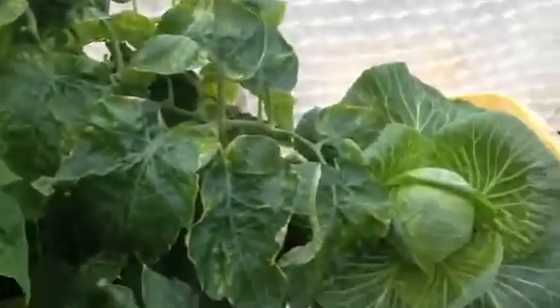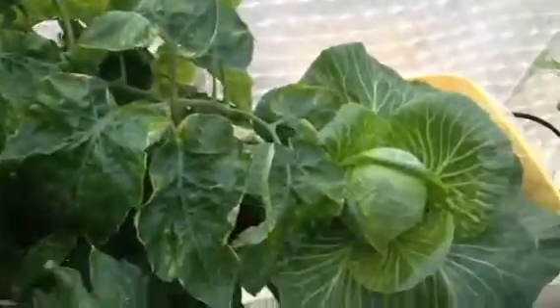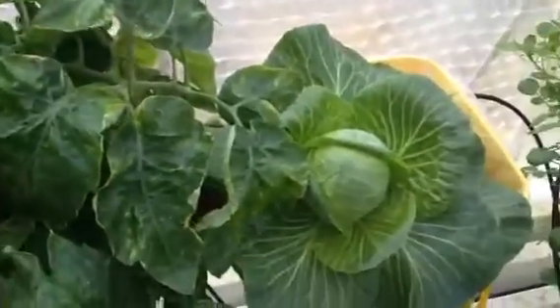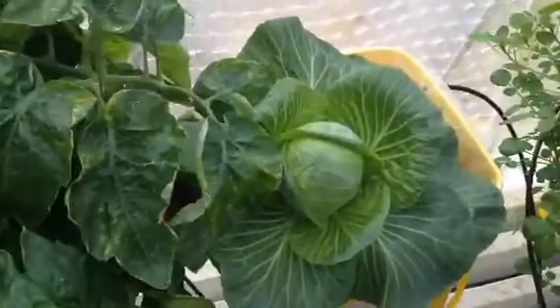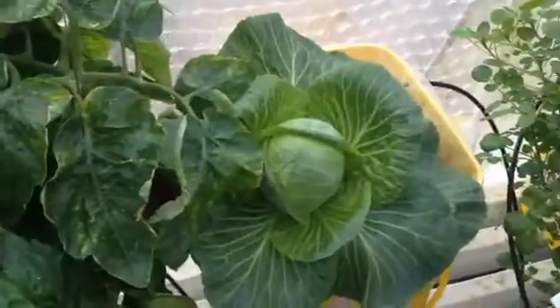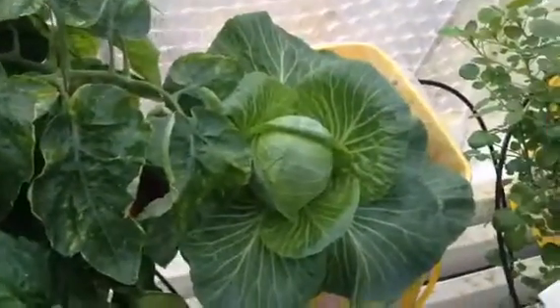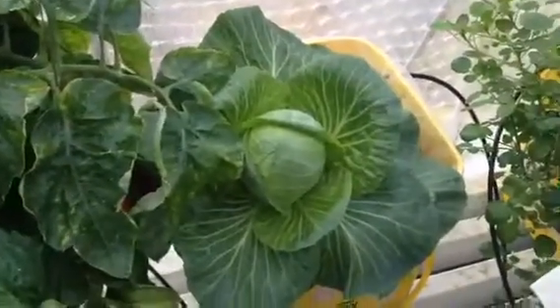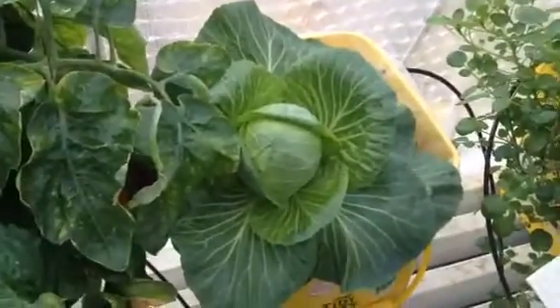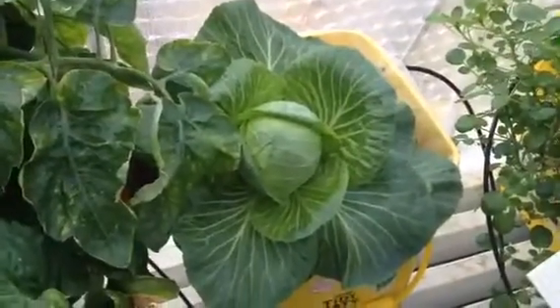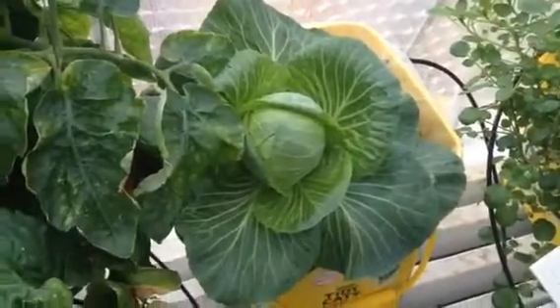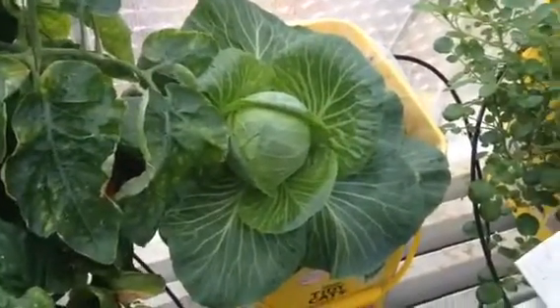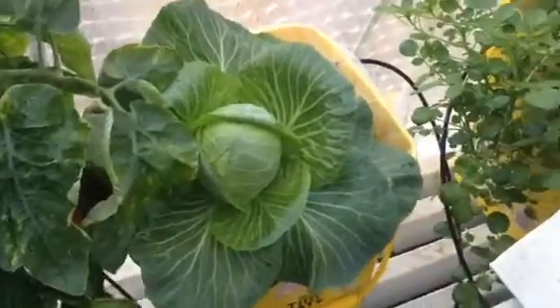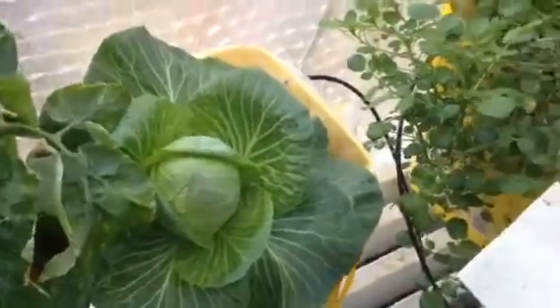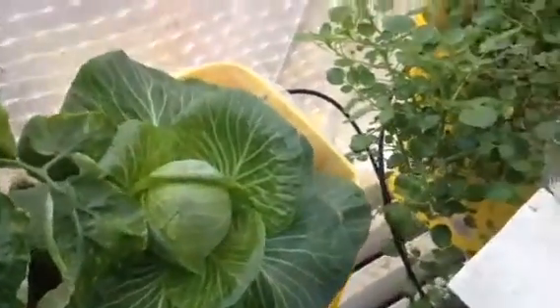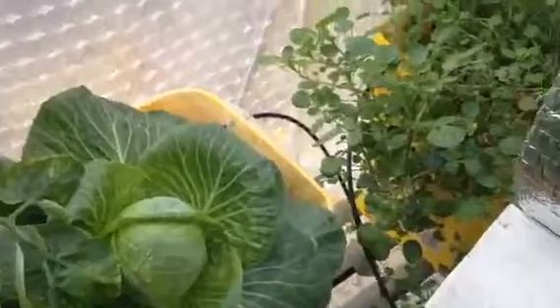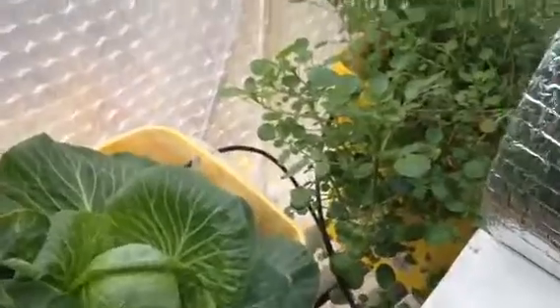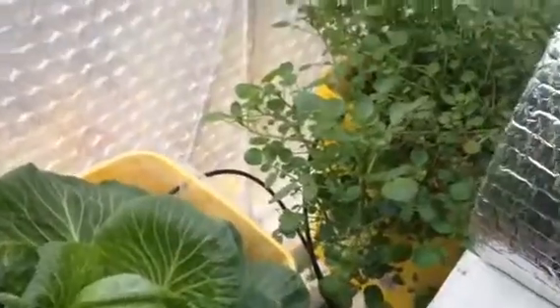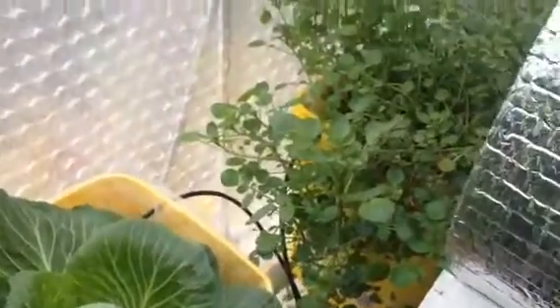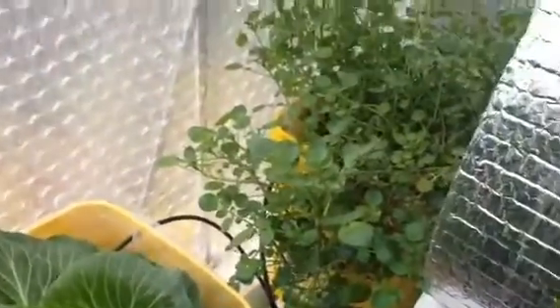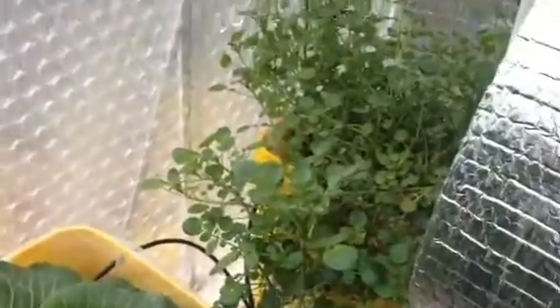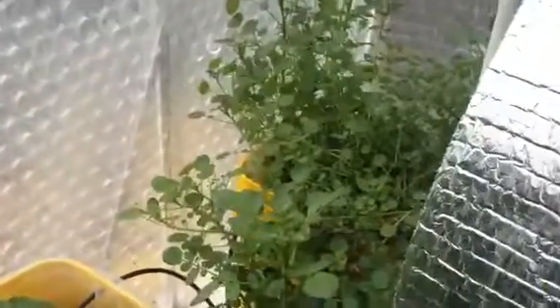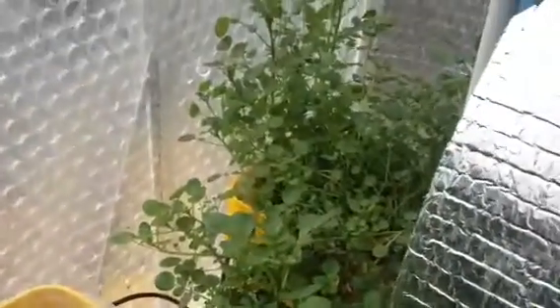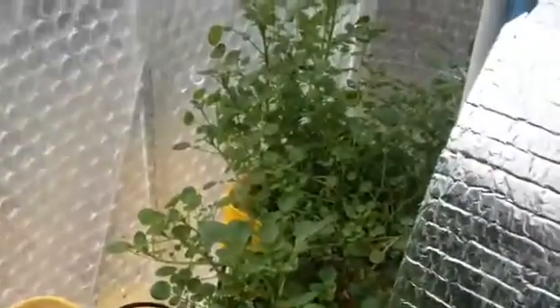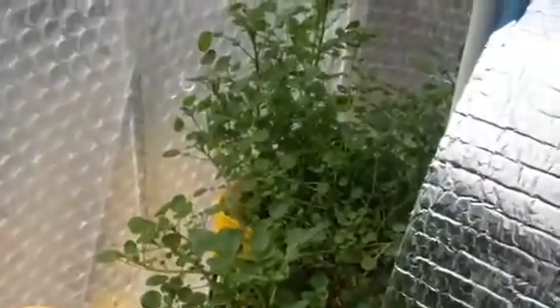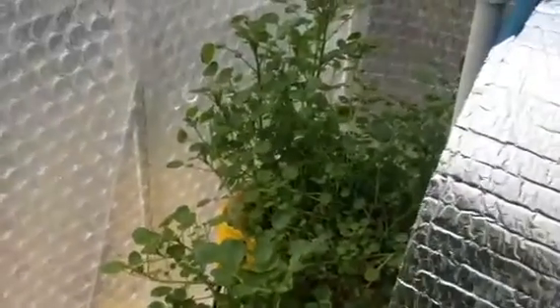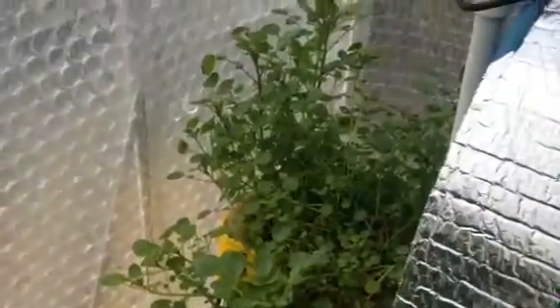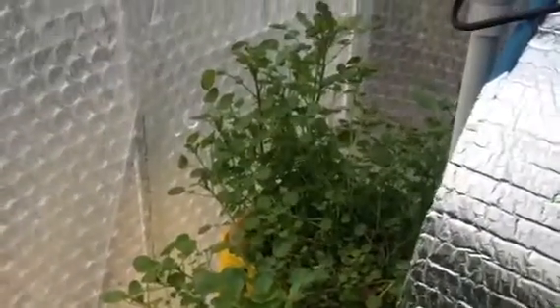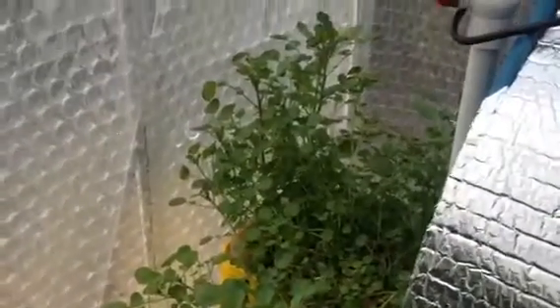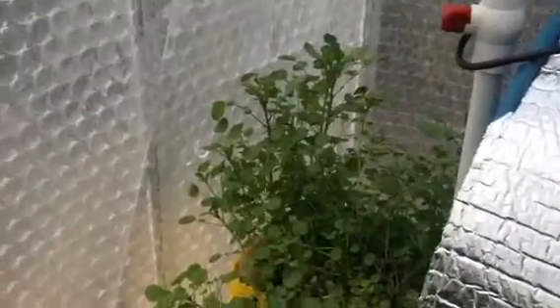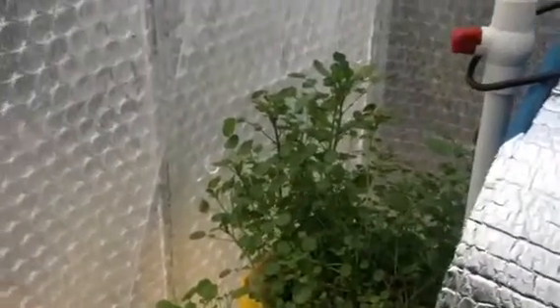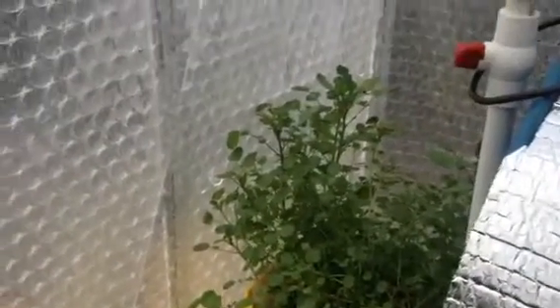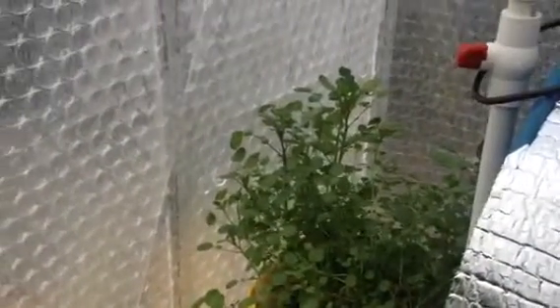The cabbage is doing well, and then here's some more watercress in the back.